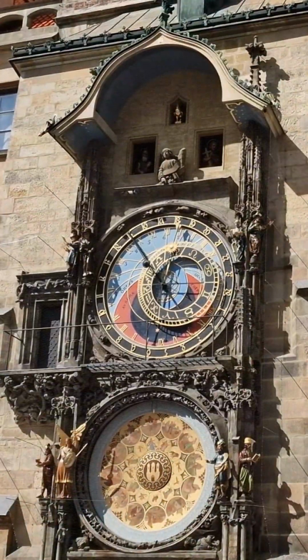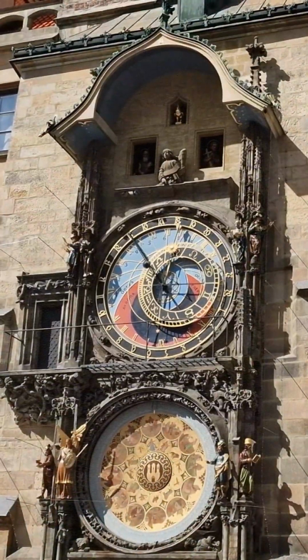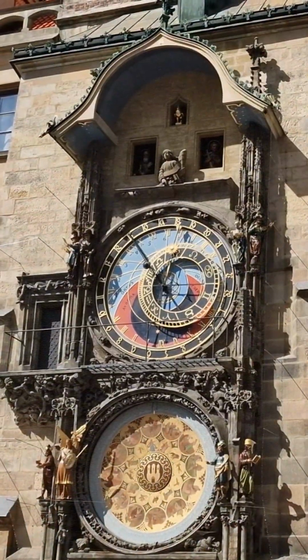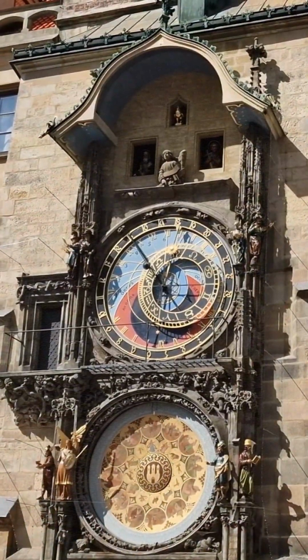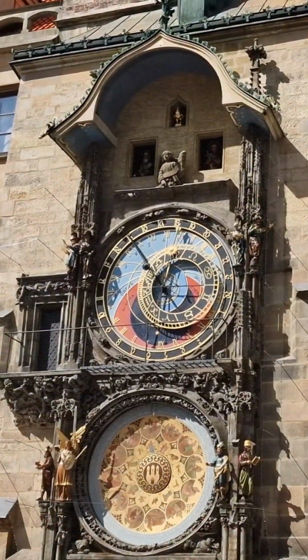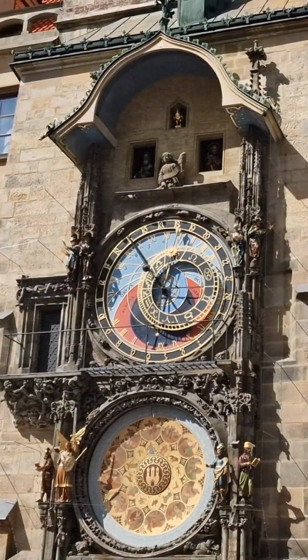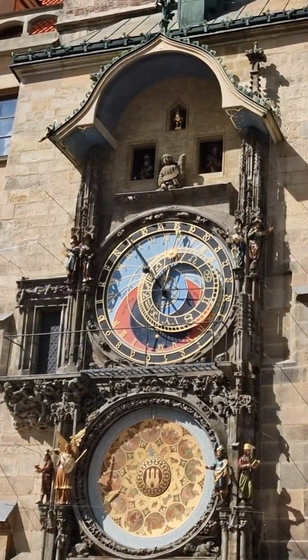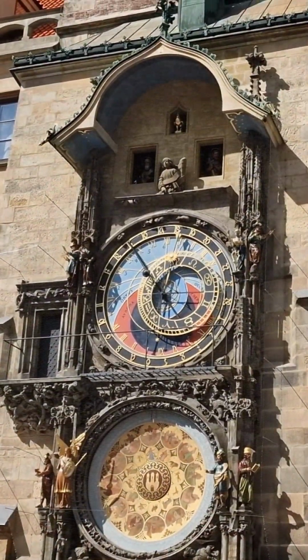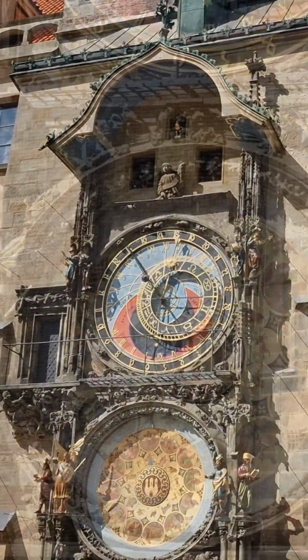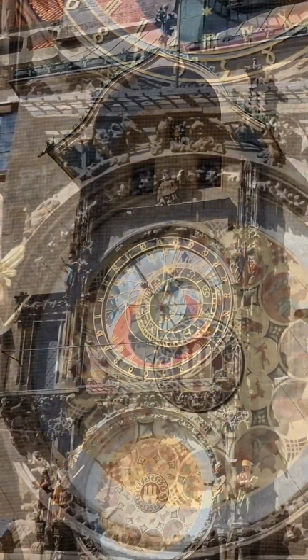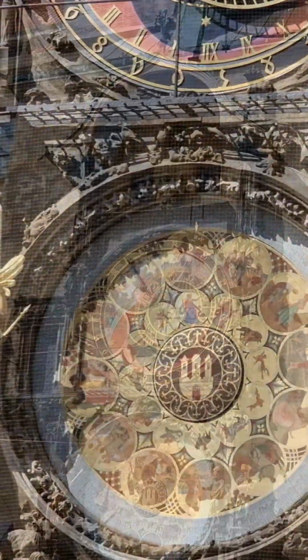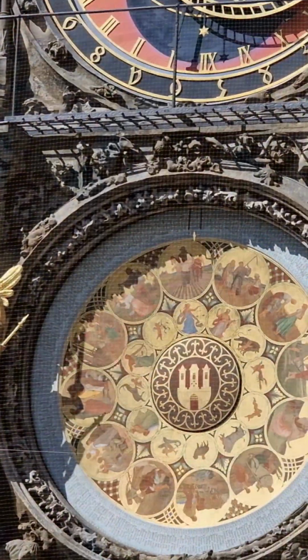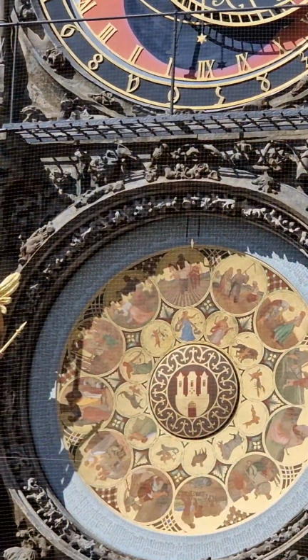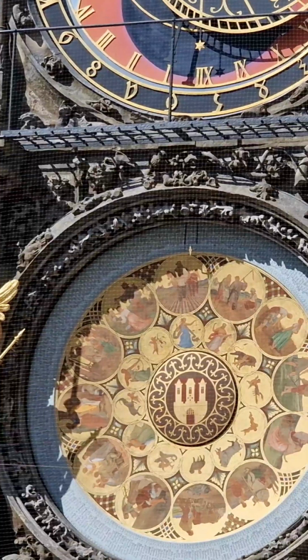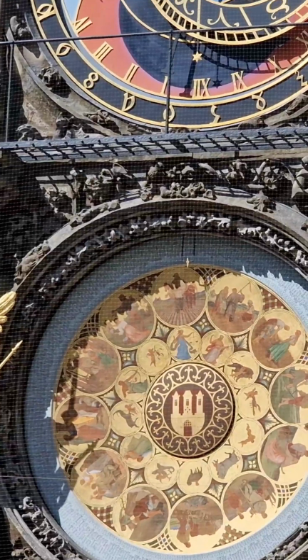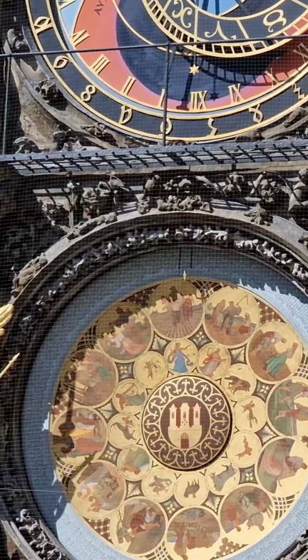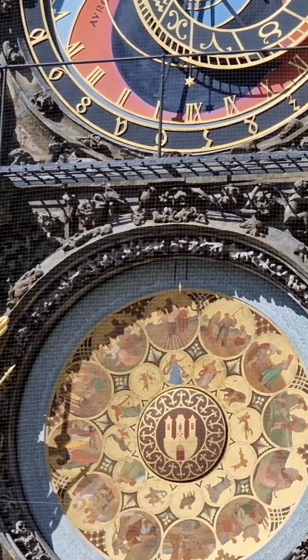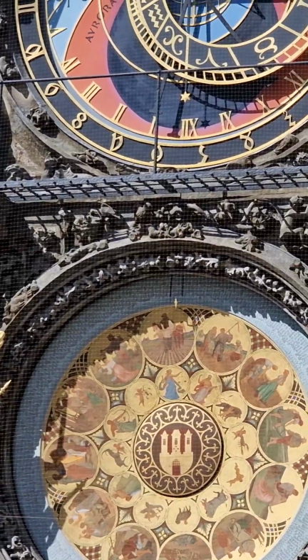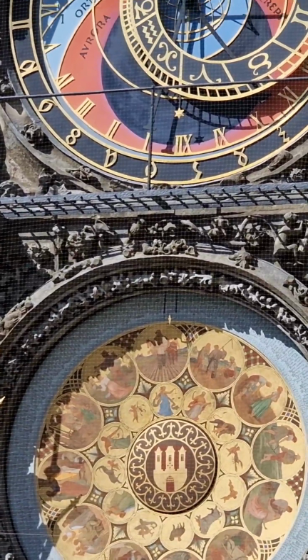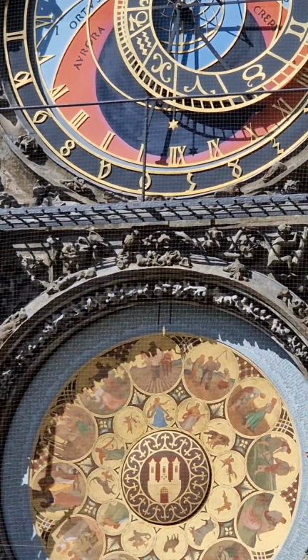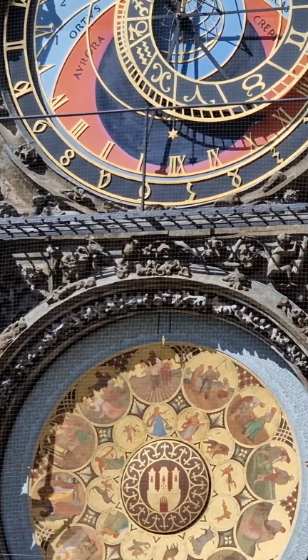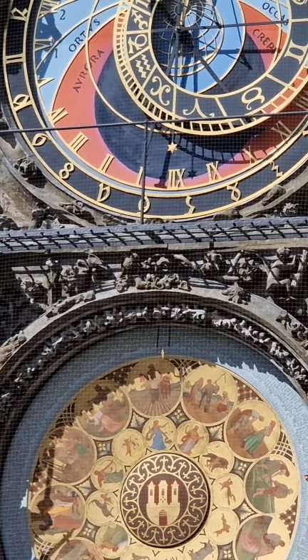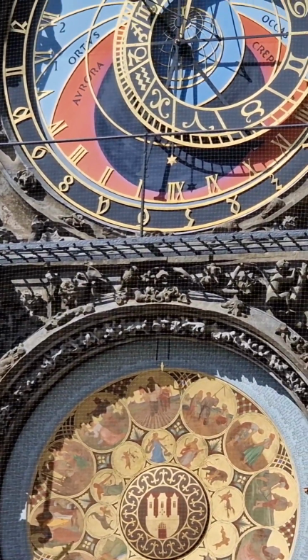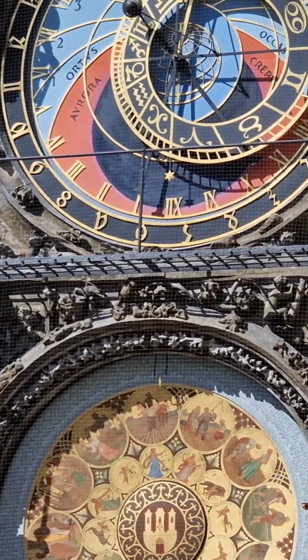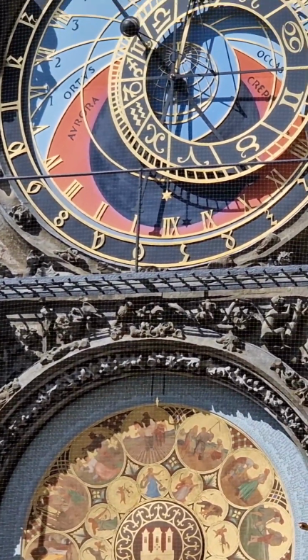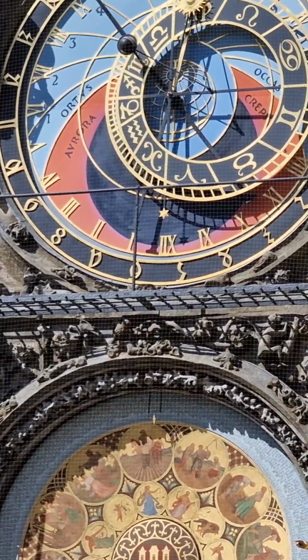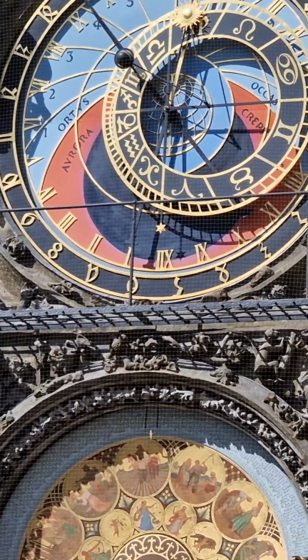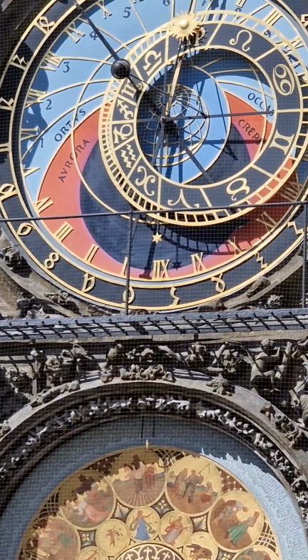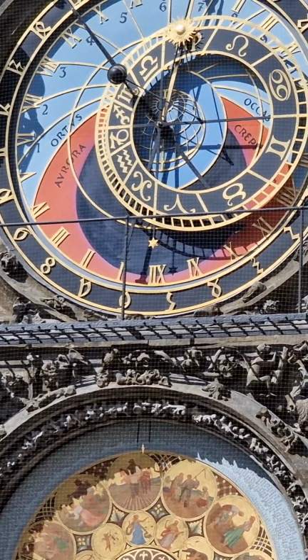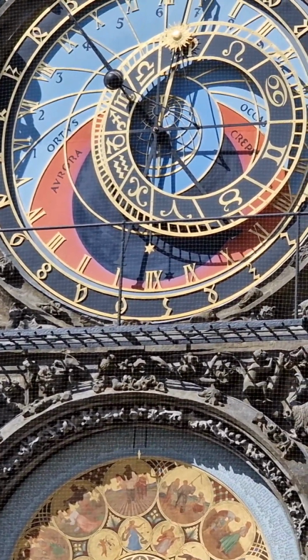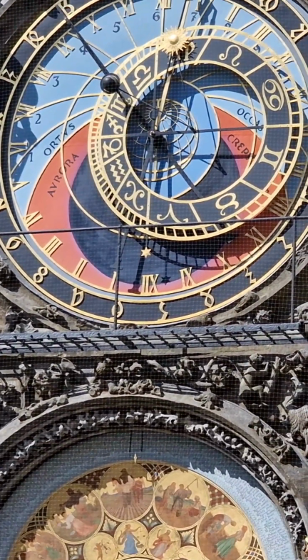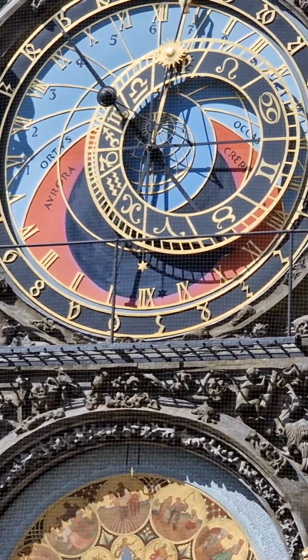Below the astronomical dial, it shows the day of the year, month, and corresponding zodiac signs.